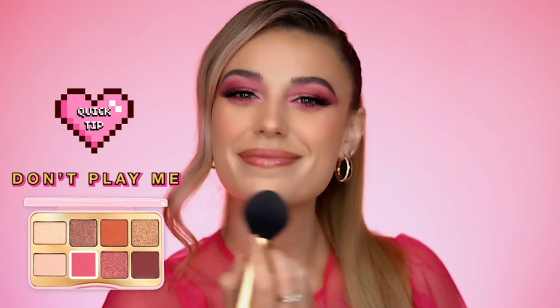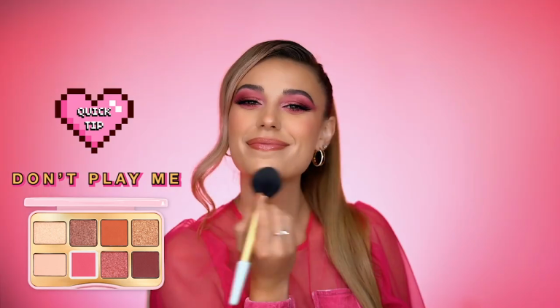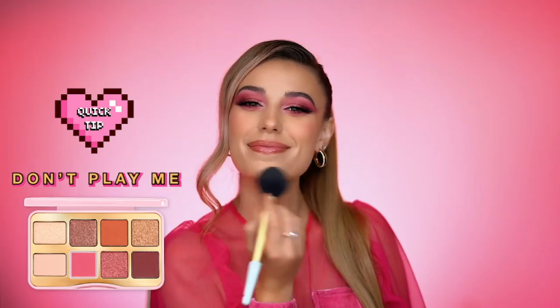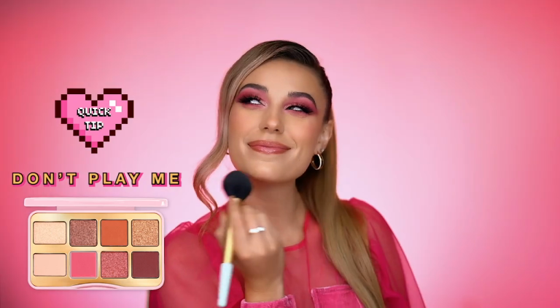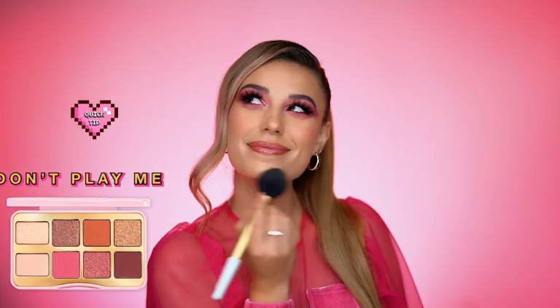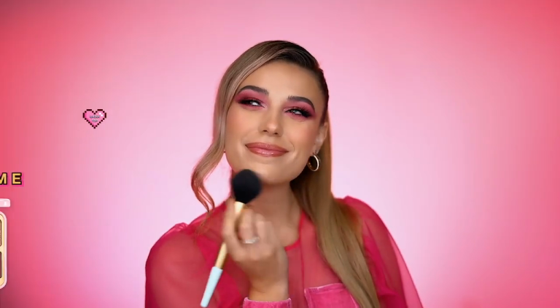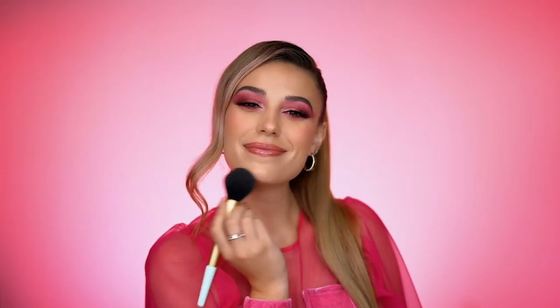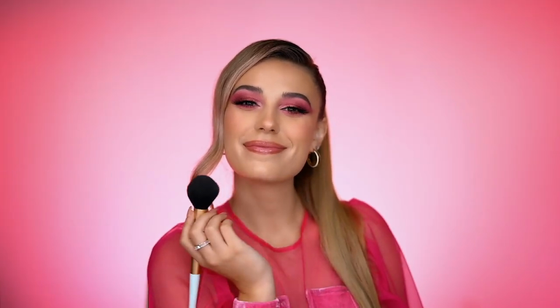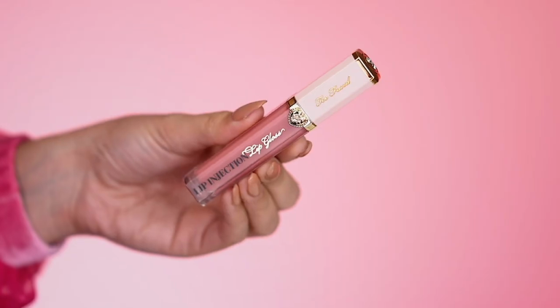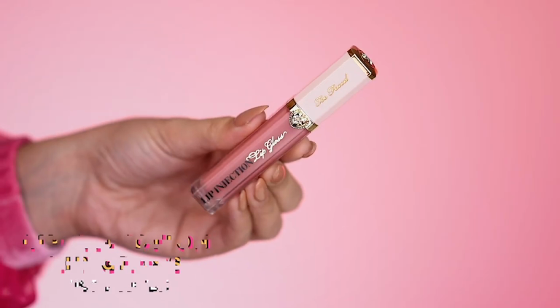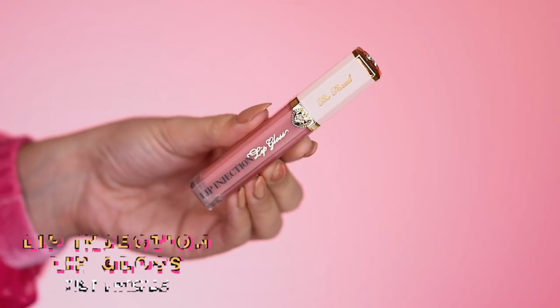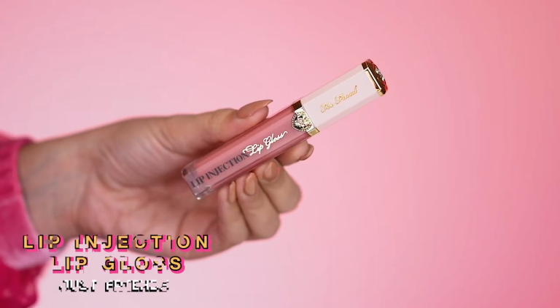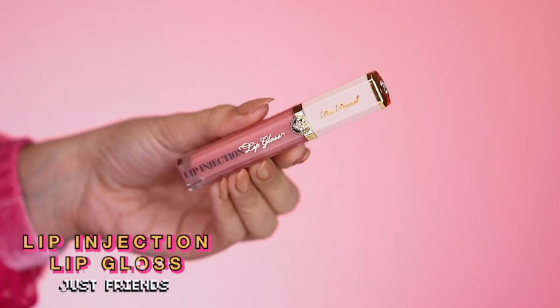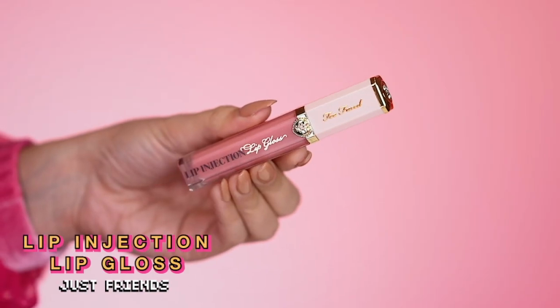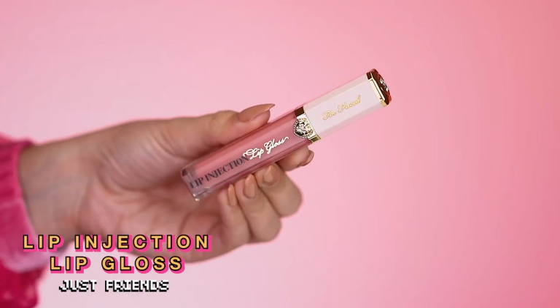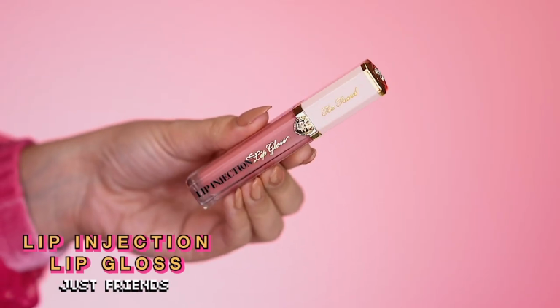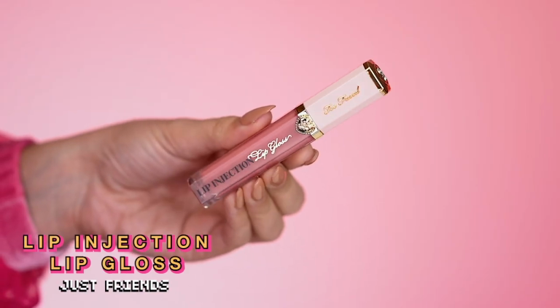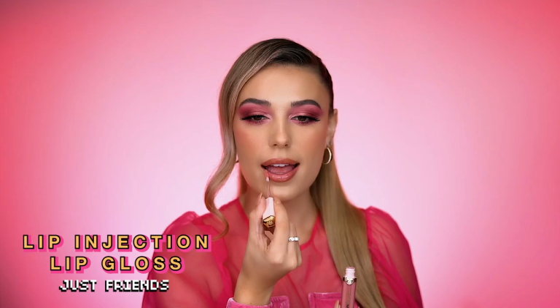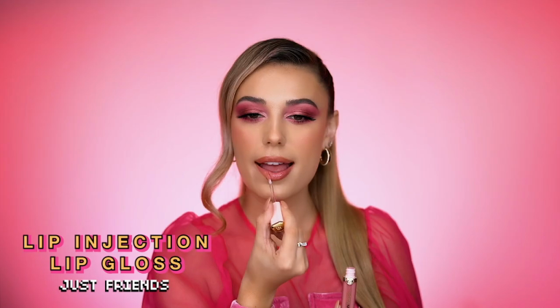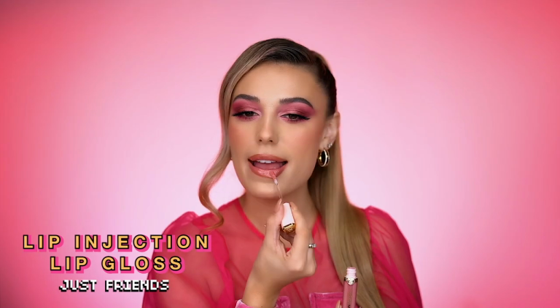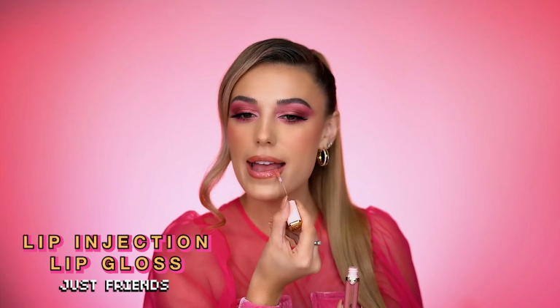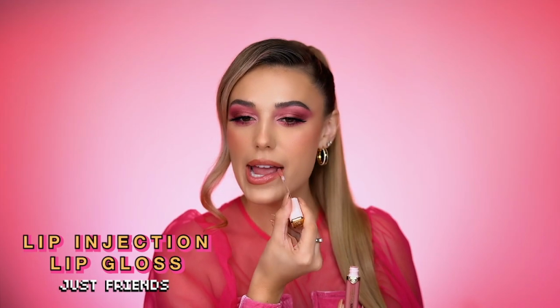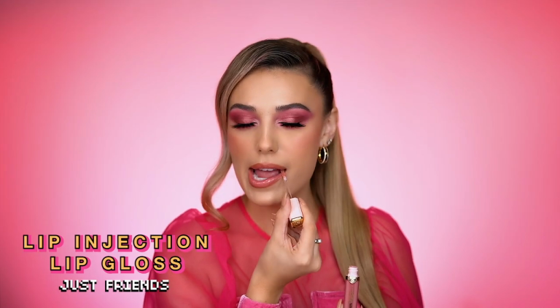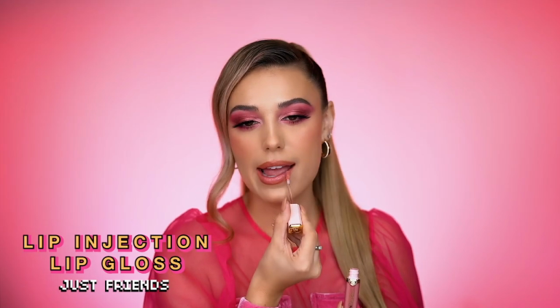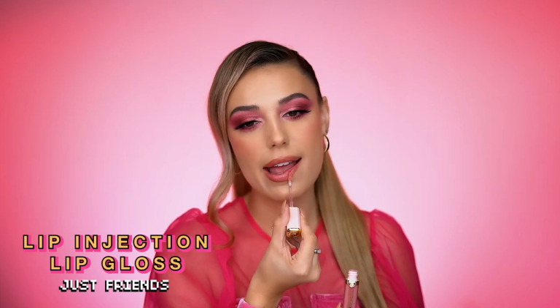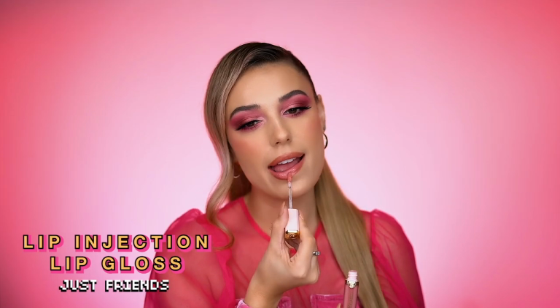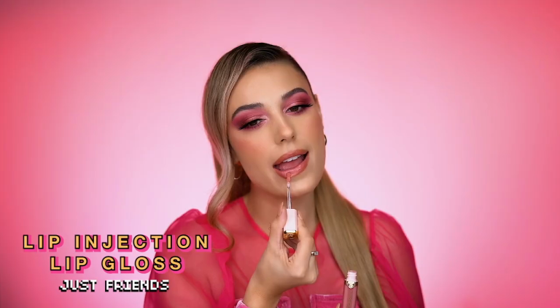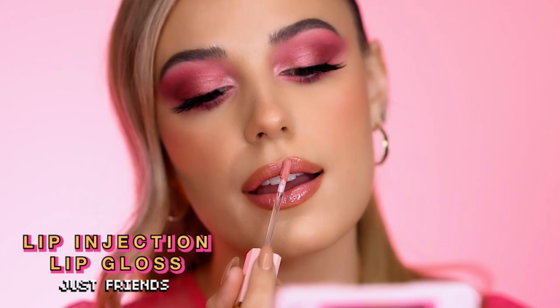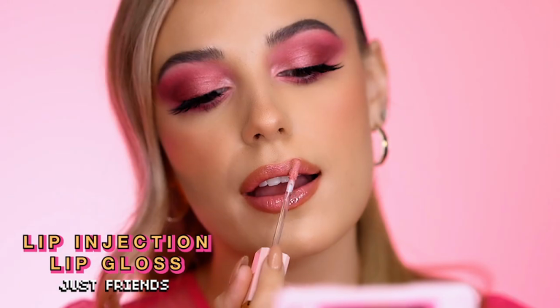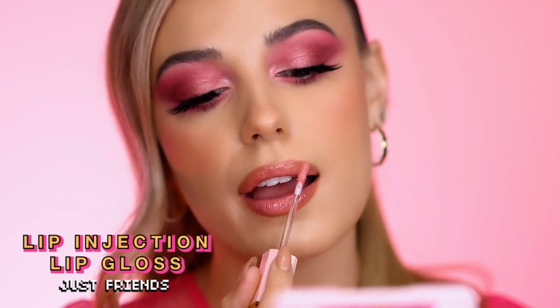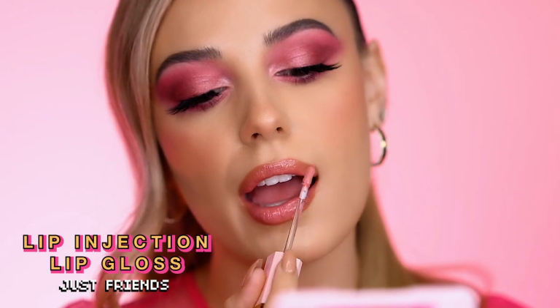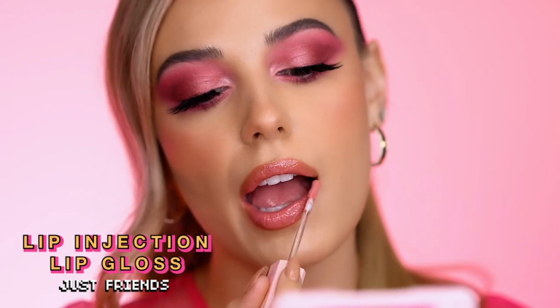For the juiciest and plumpest lips ever, complete your look with Lip Injection Lip Gloss.